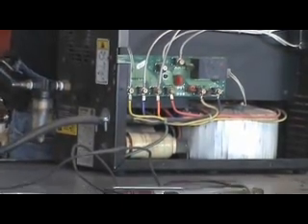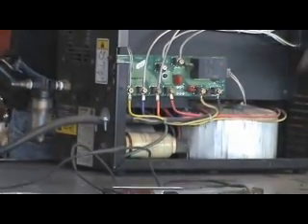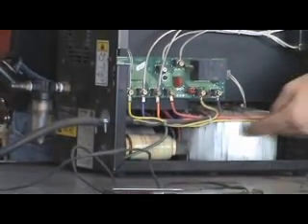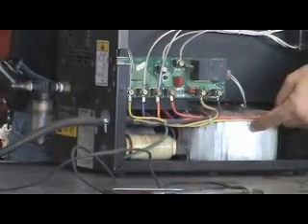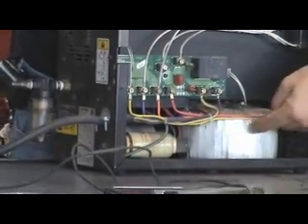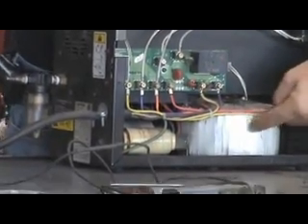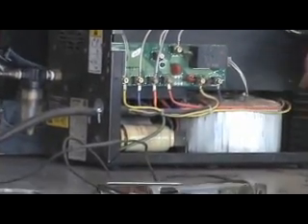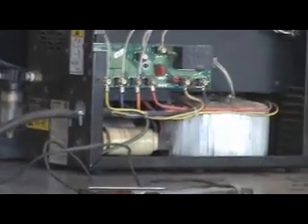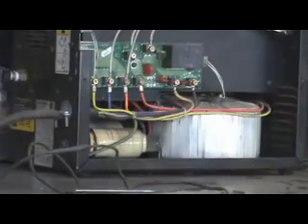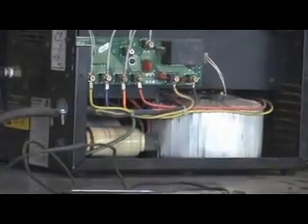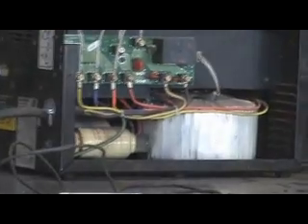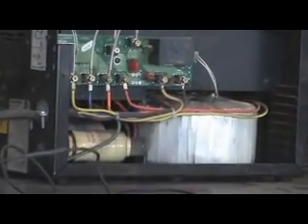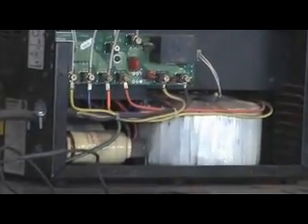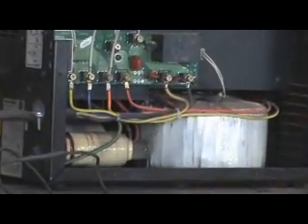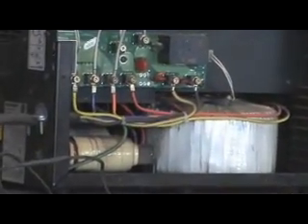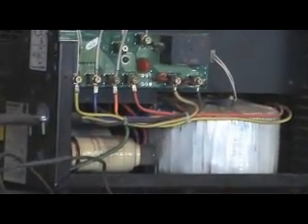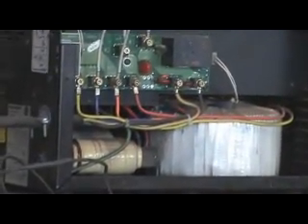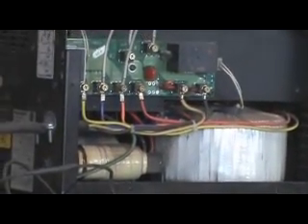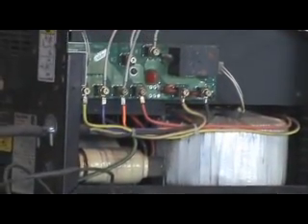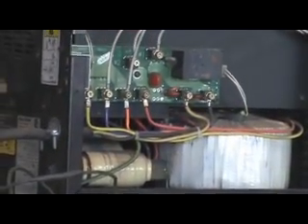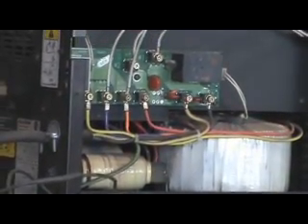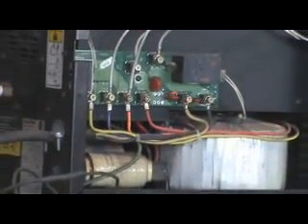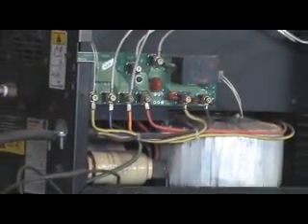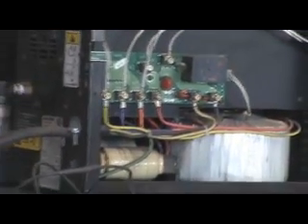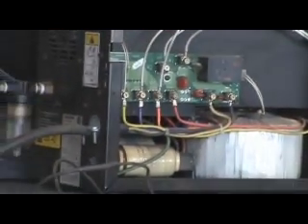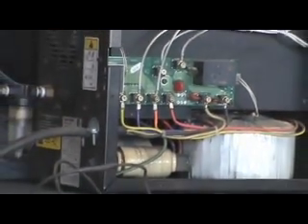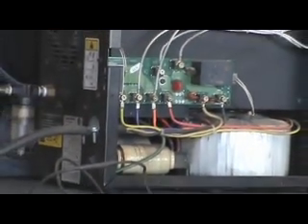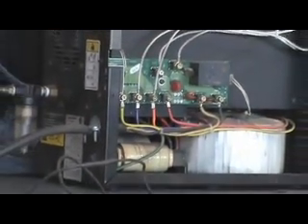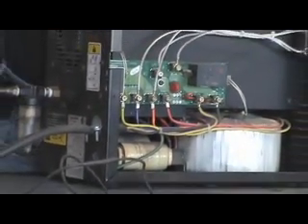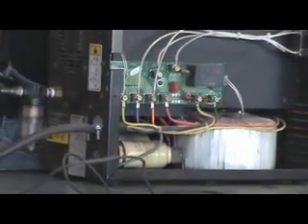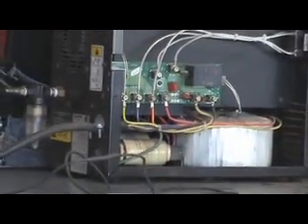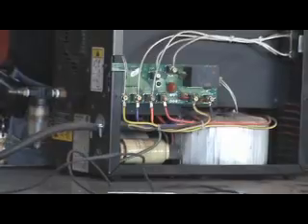We've got a big transformer inside here. All kinds of good stuff.